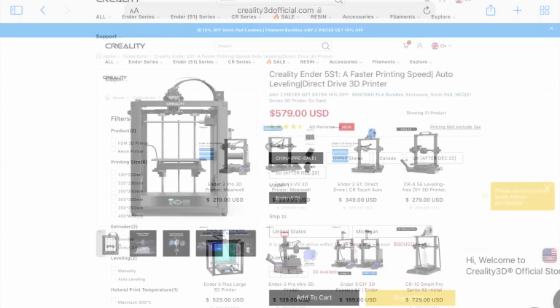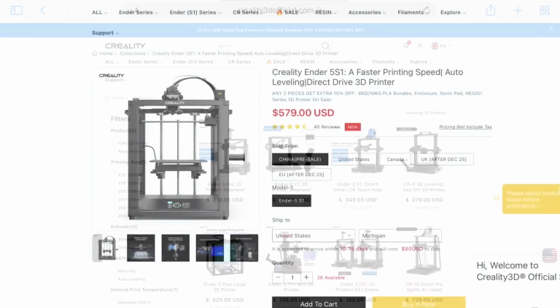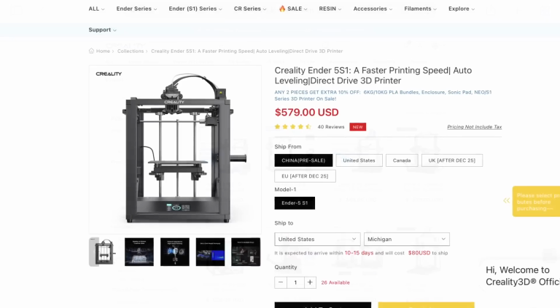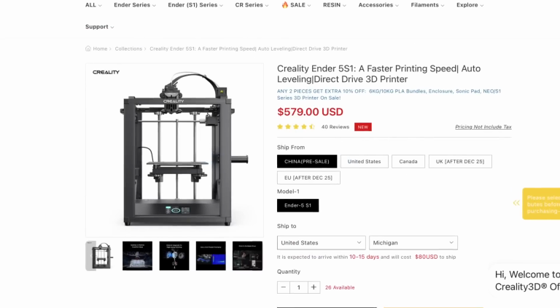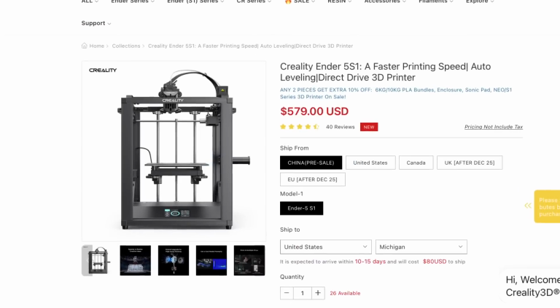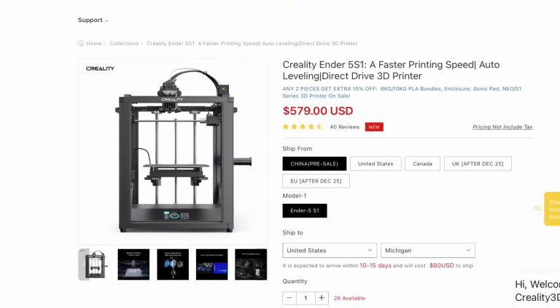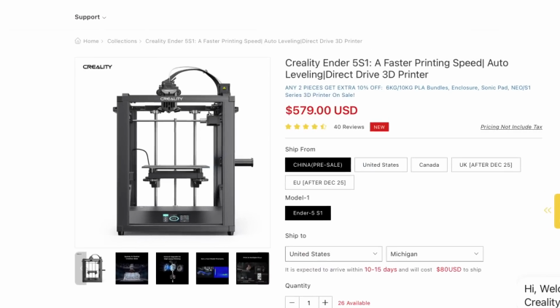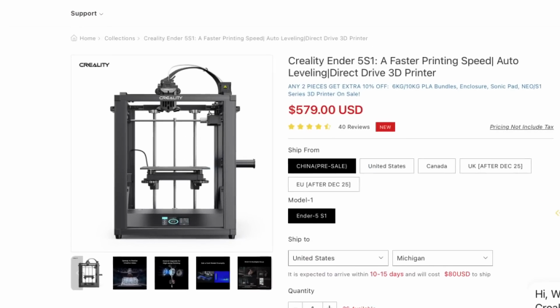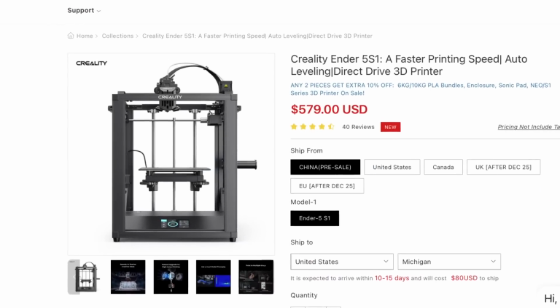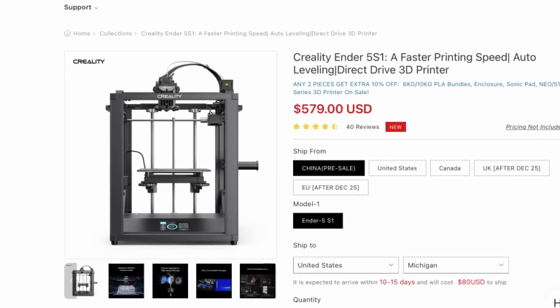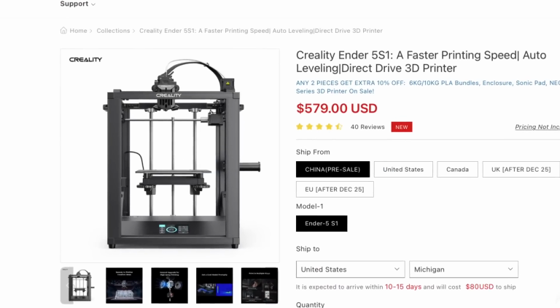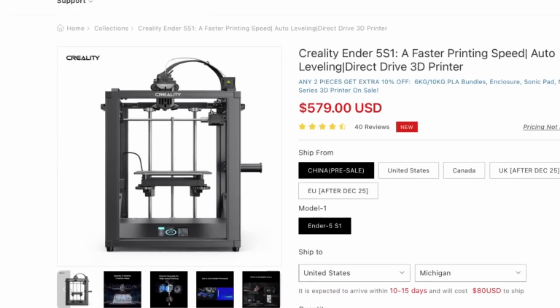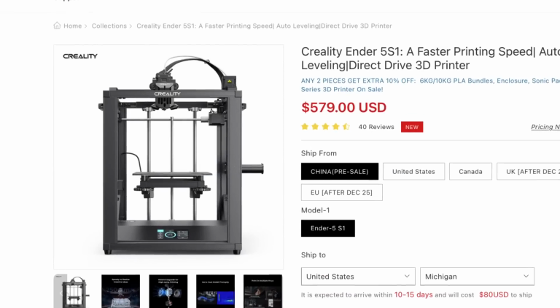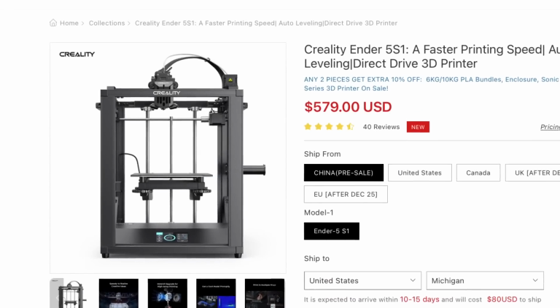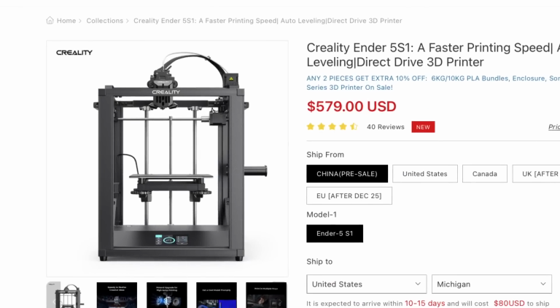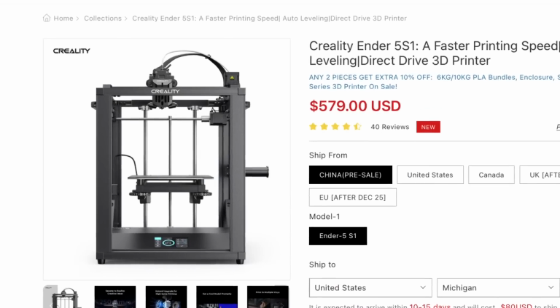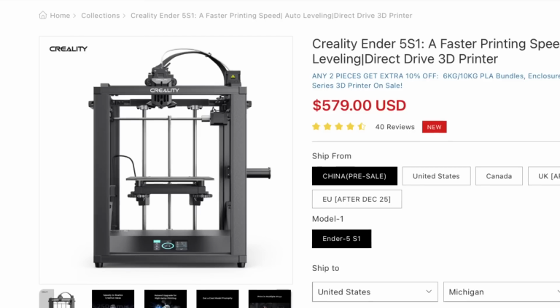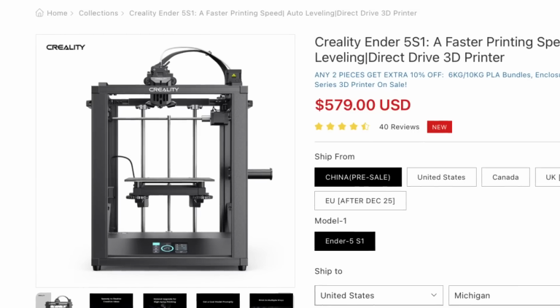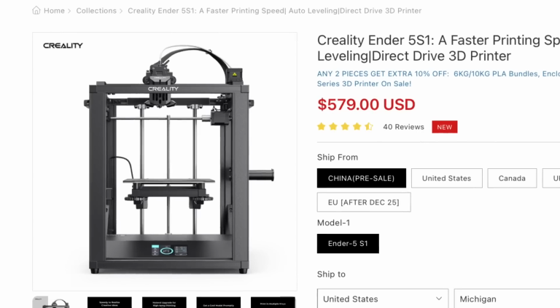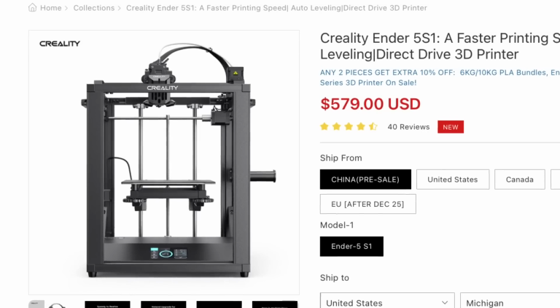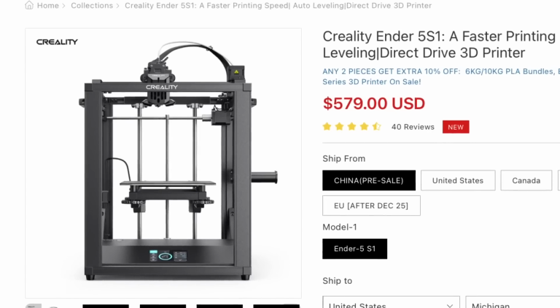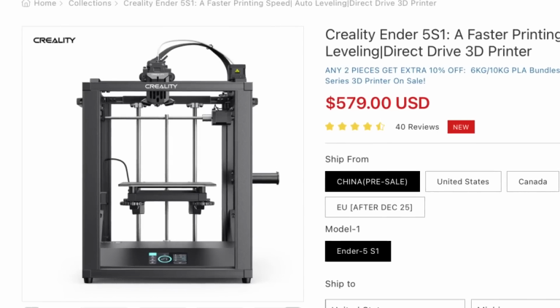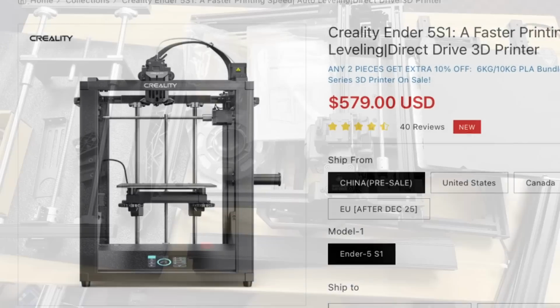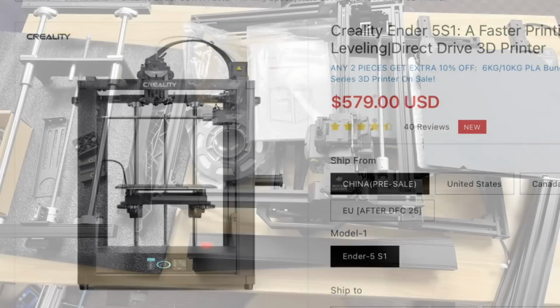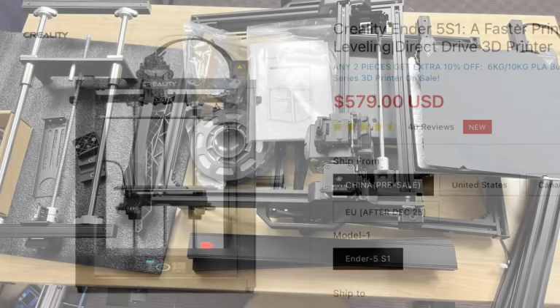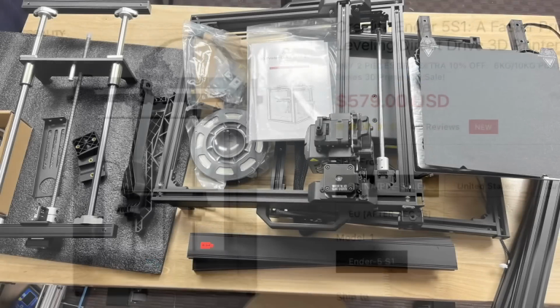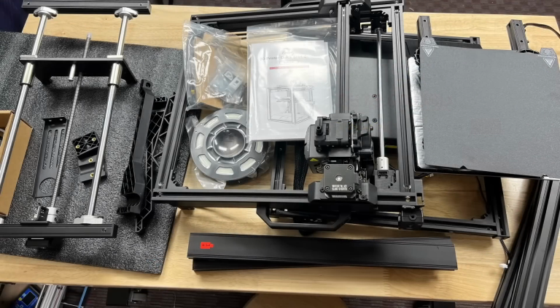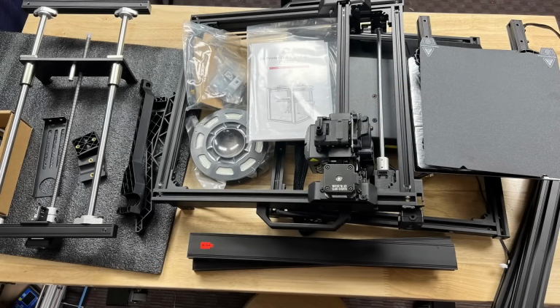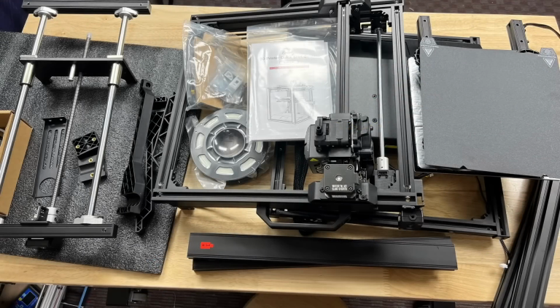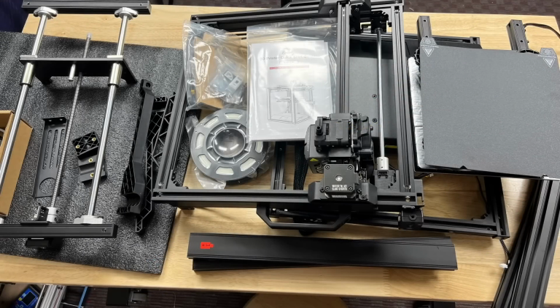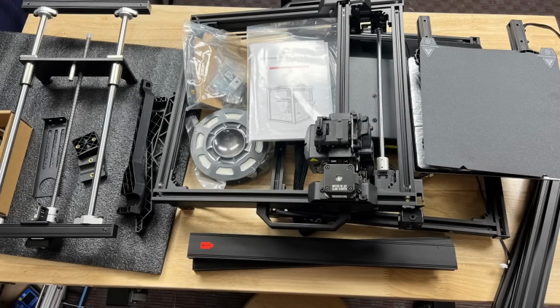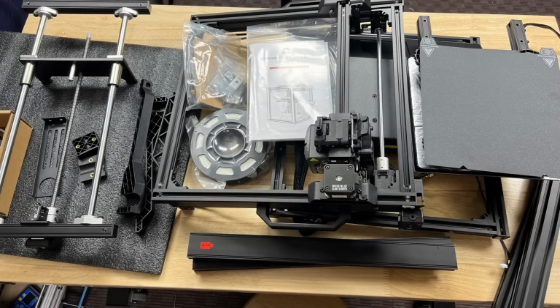Full disclosure, ComGrow did give me this Ender 5 S1 for an honest review. They sell it on their site for about $588.